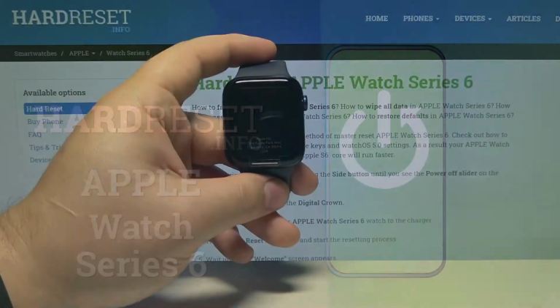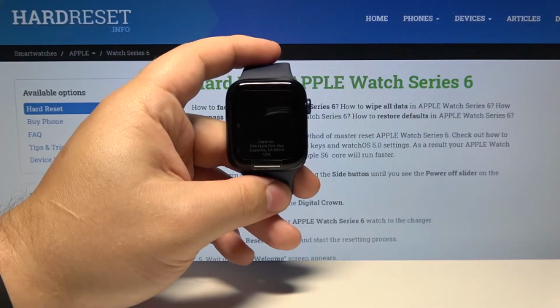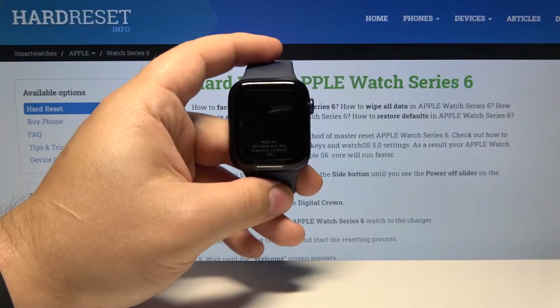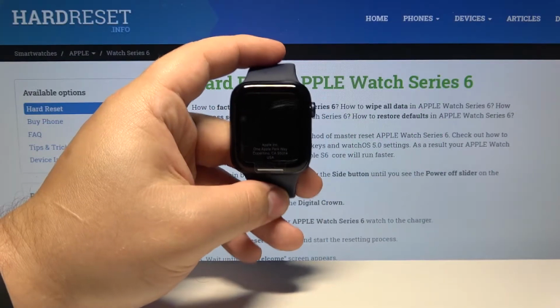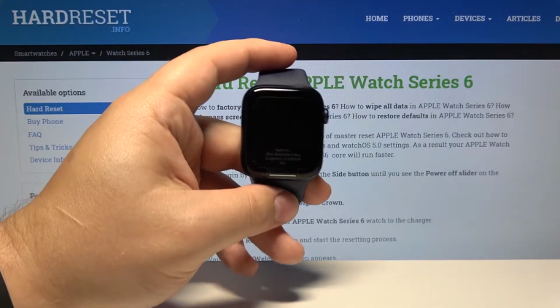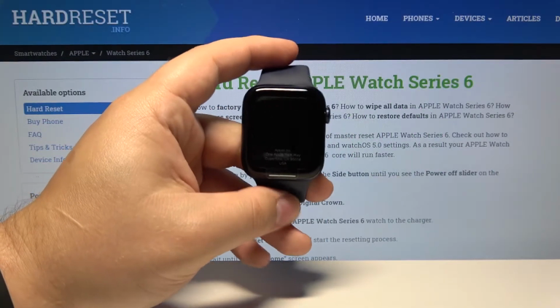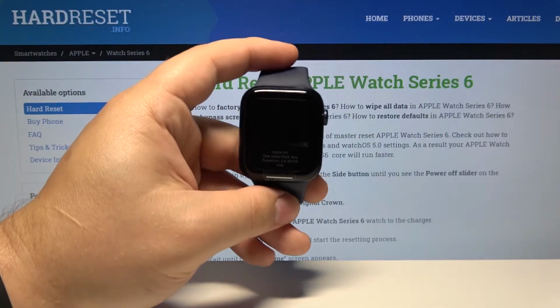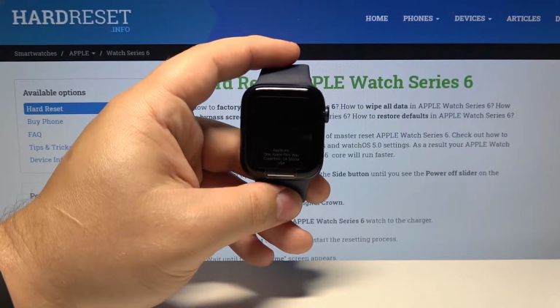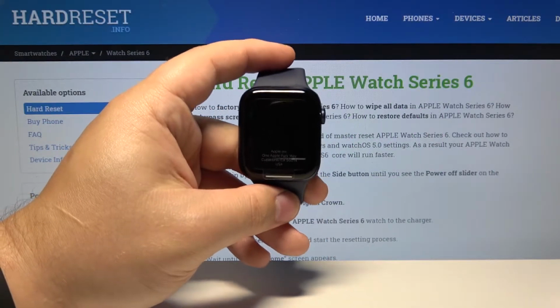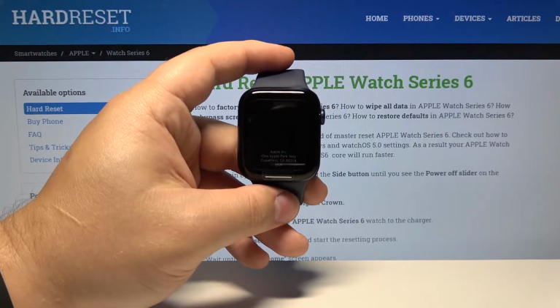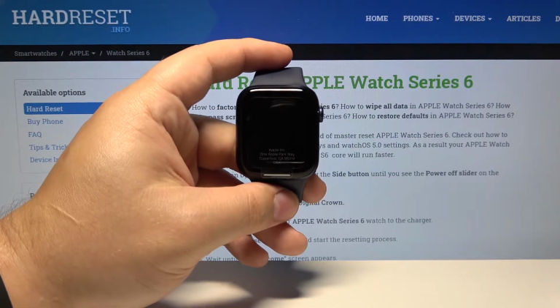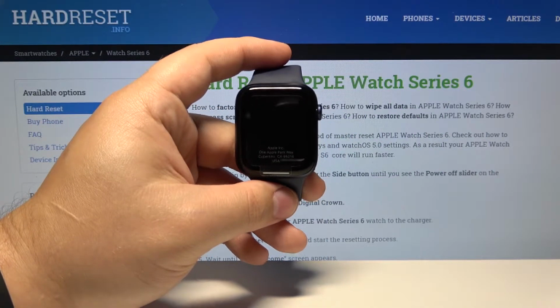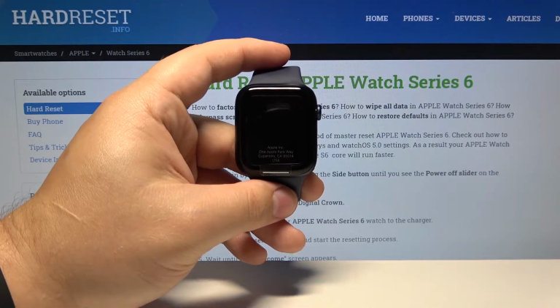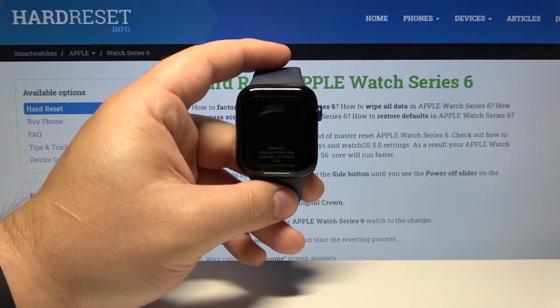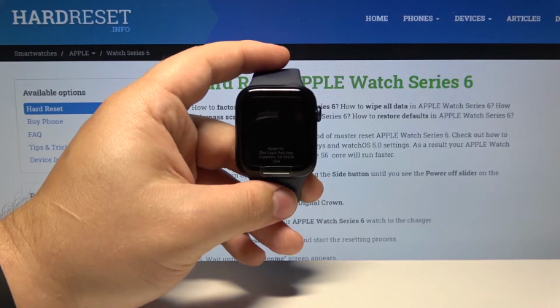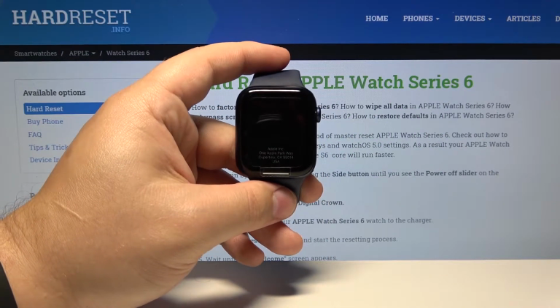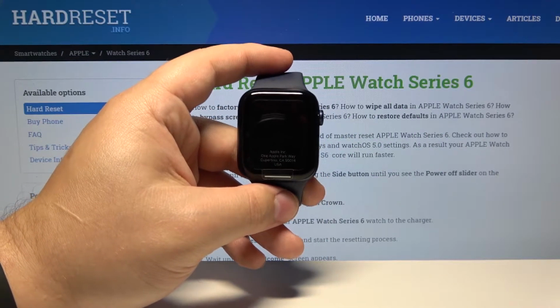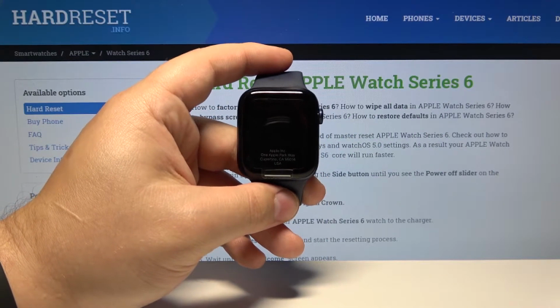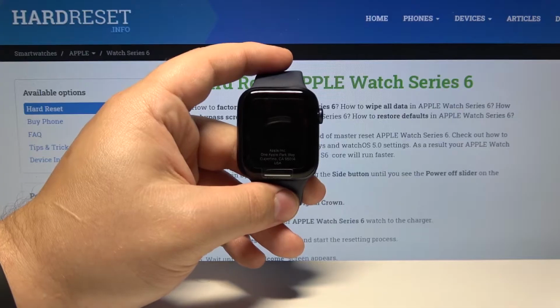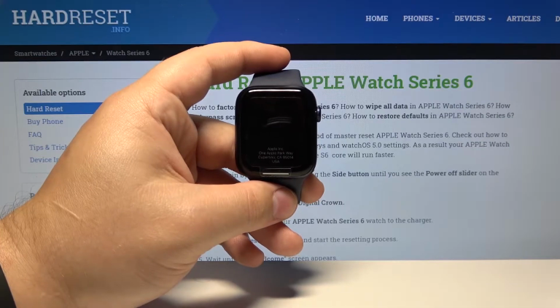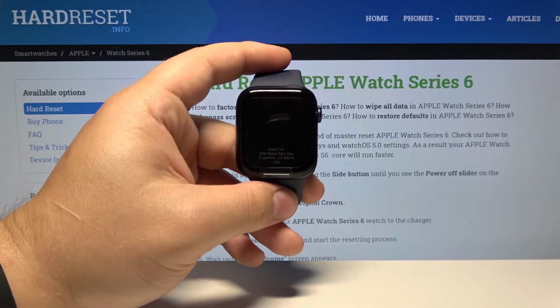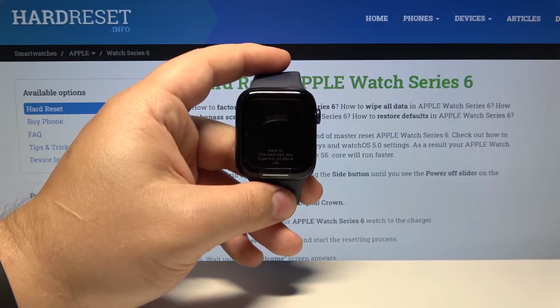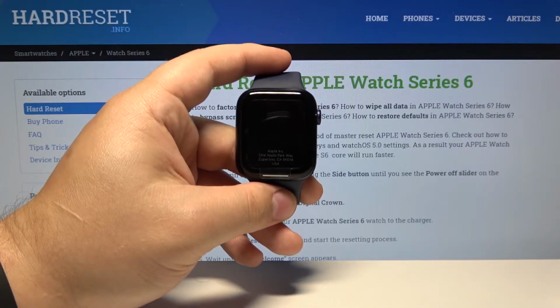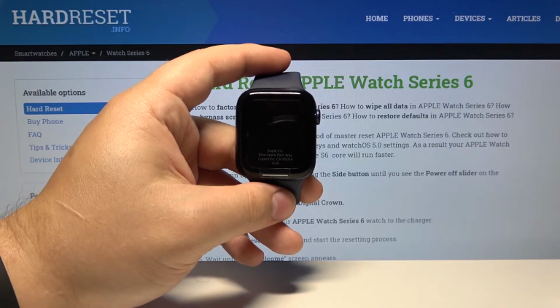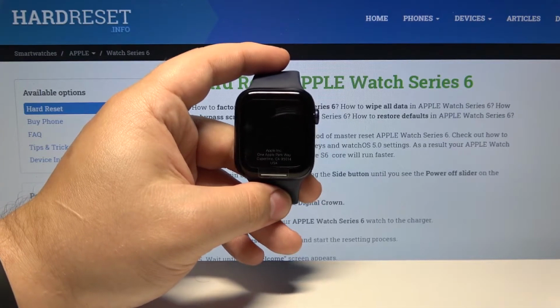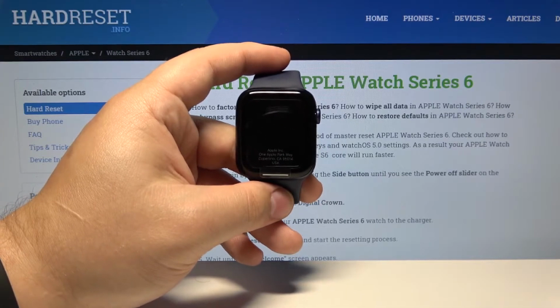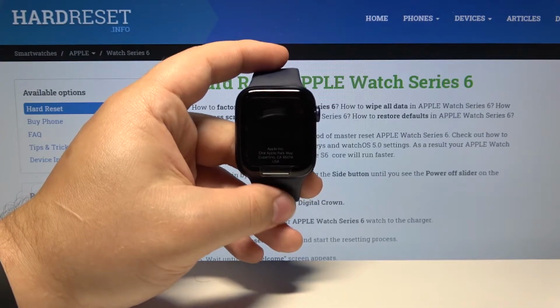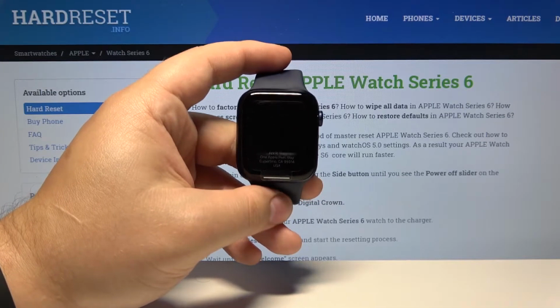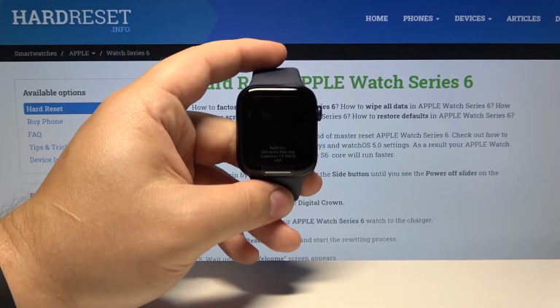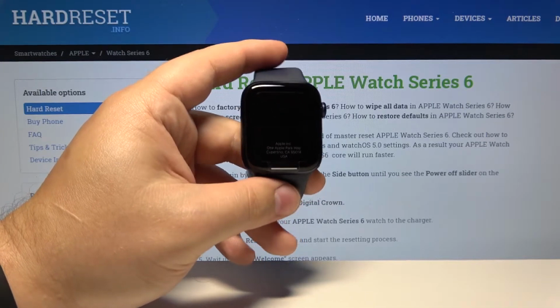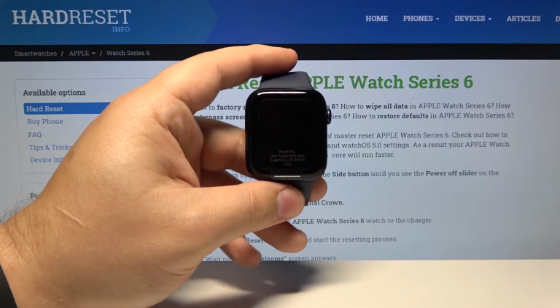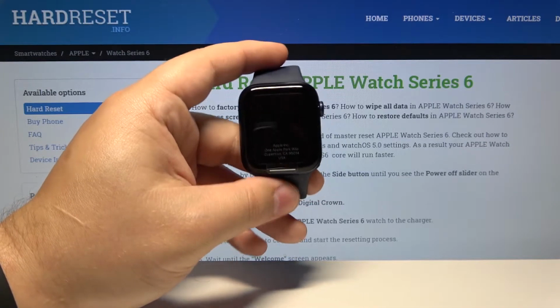Welcome! In front of me I have Apple Watch Series 6 and I'm going to show you how to turn on the power saving mode on this device.